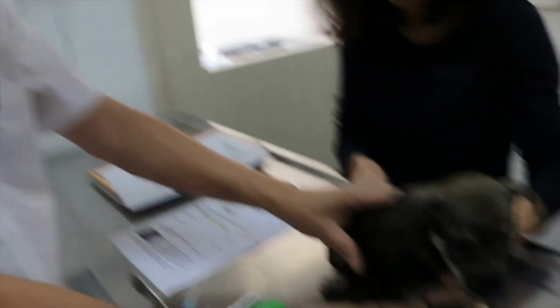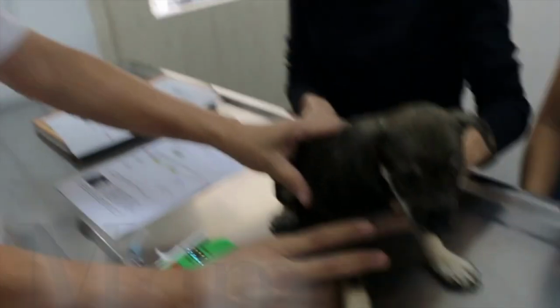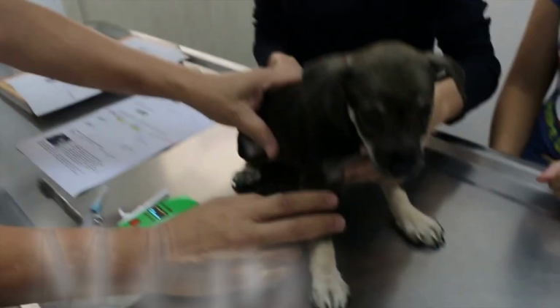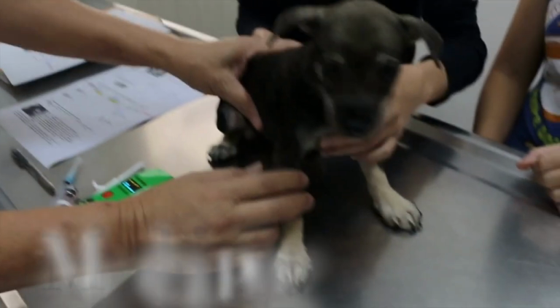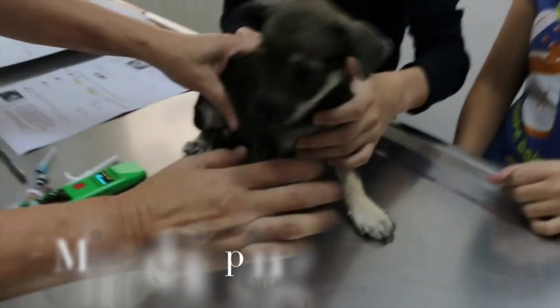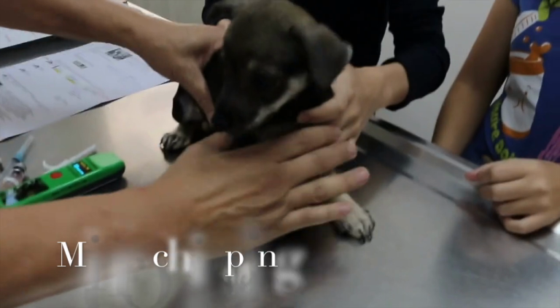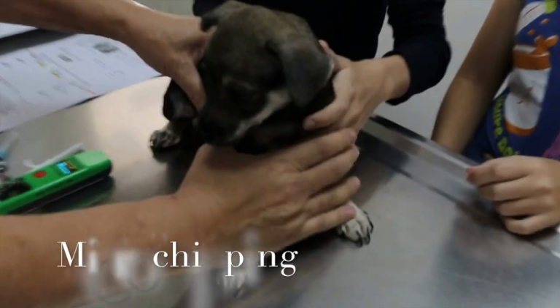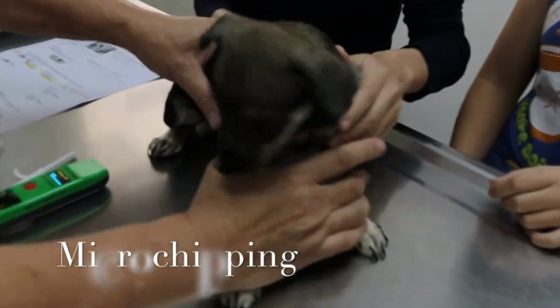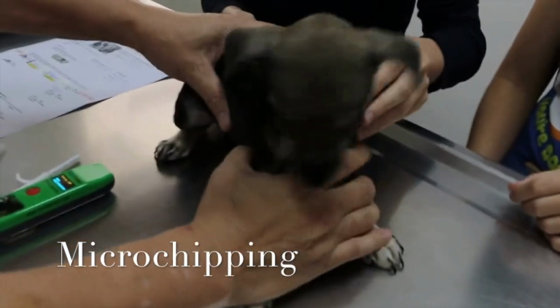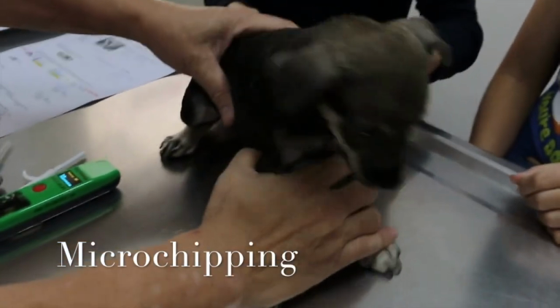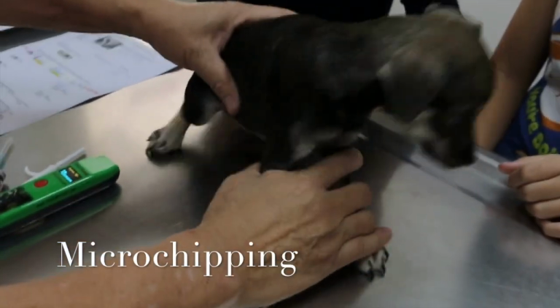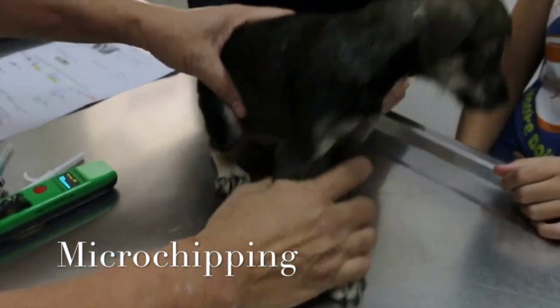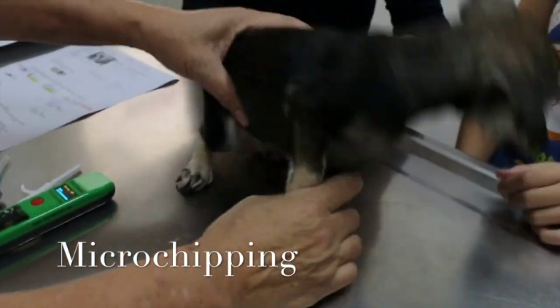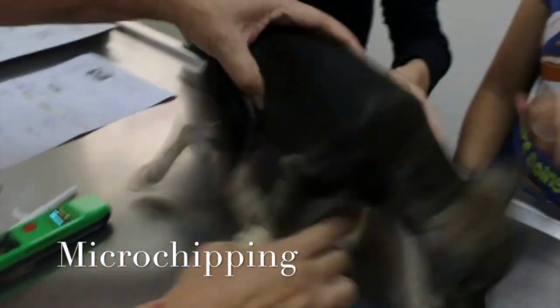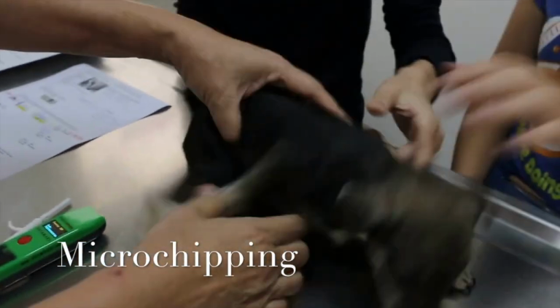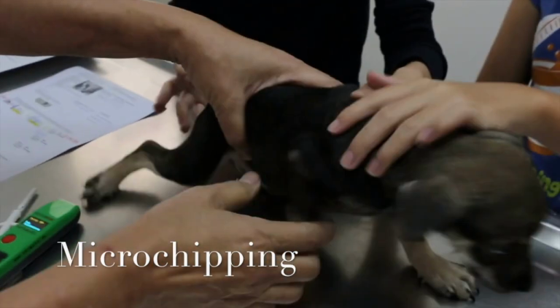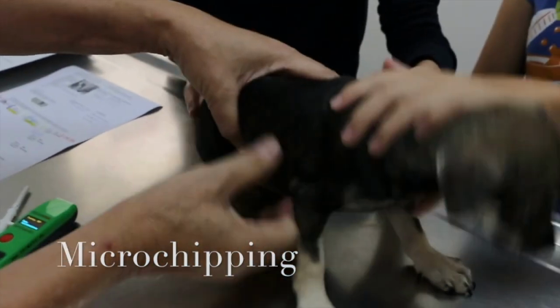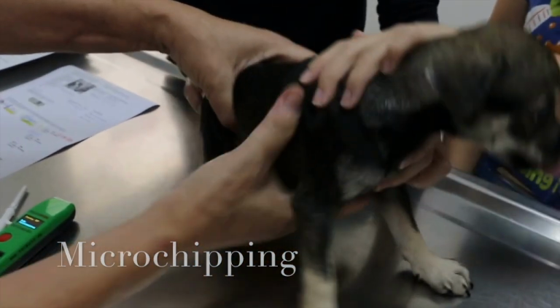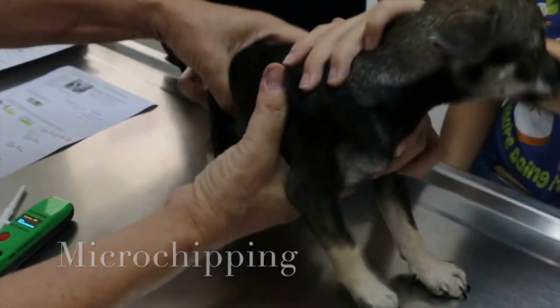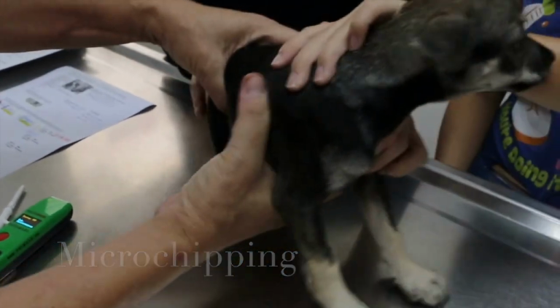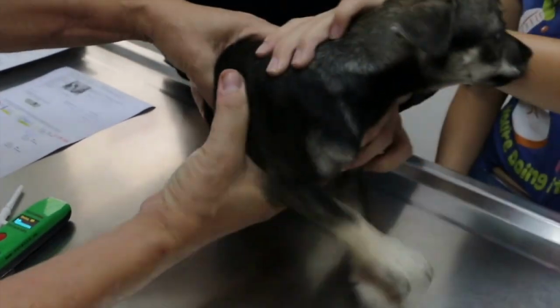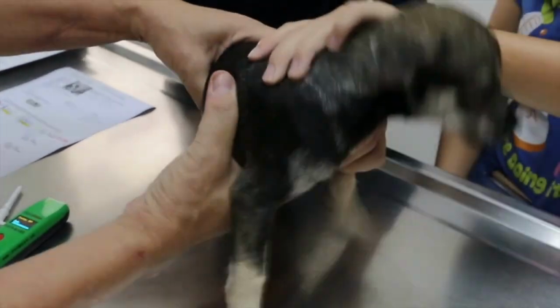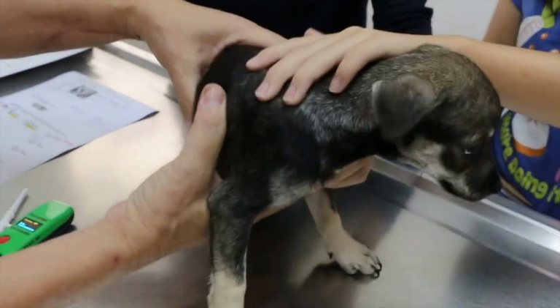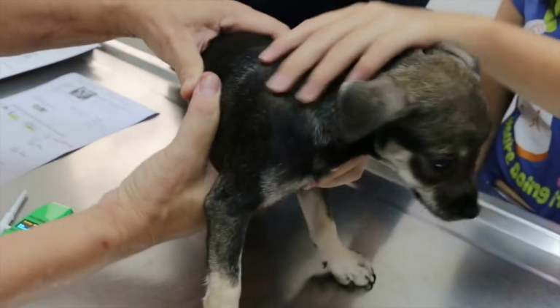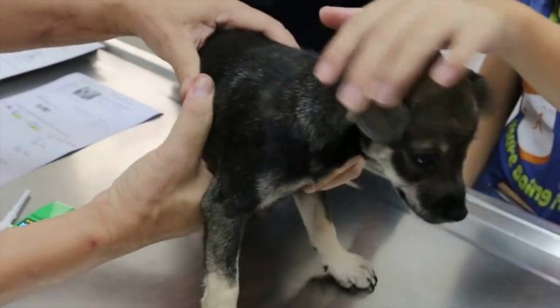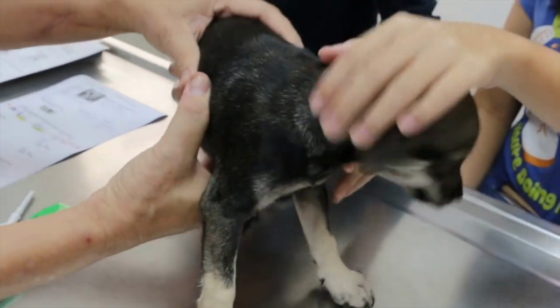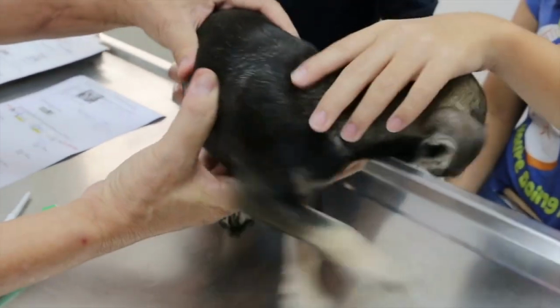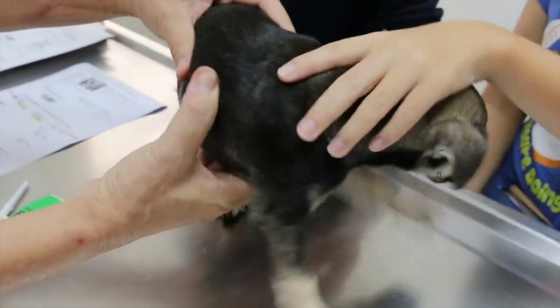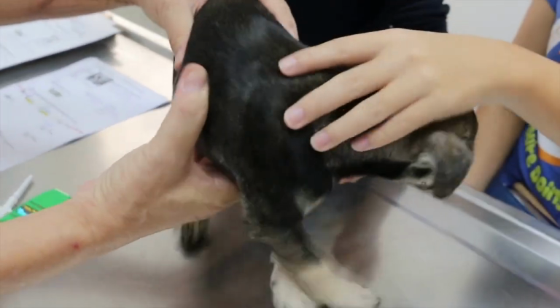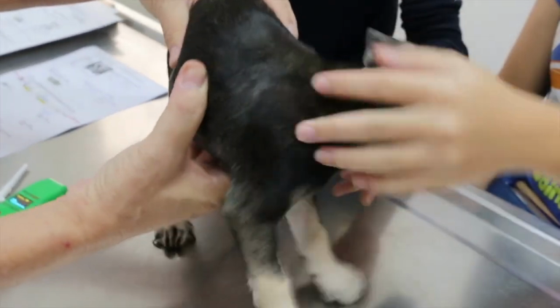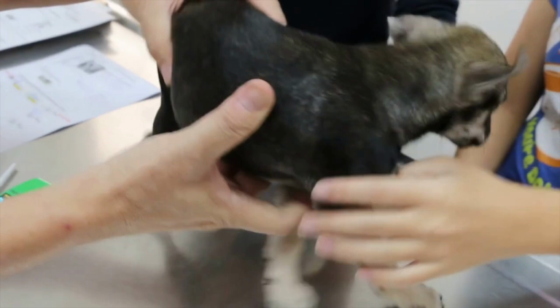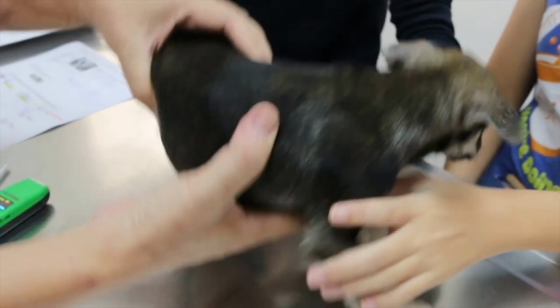Hello and welcome to The Online Vet. Today I just want to spend a bit of time talking to you about microchipping.